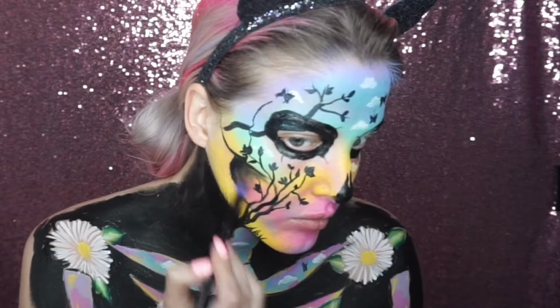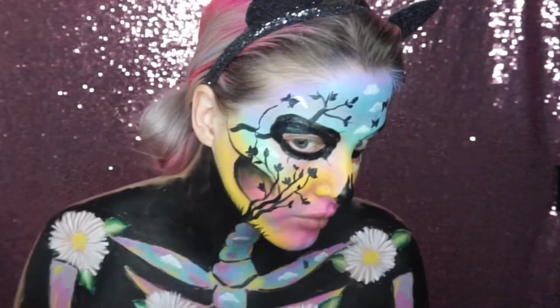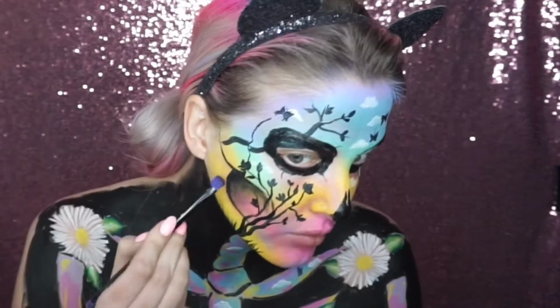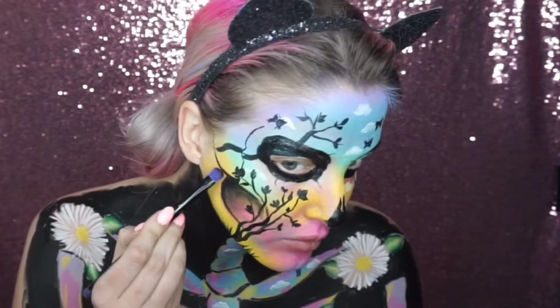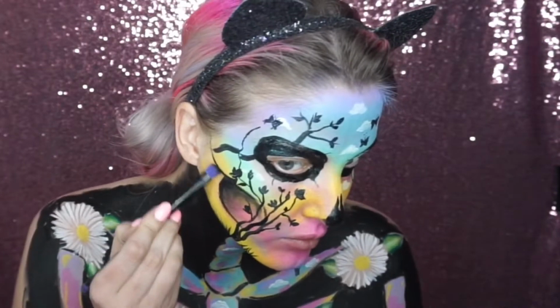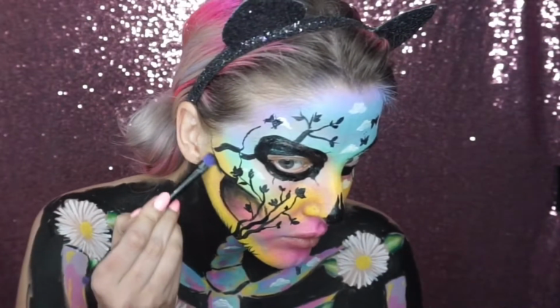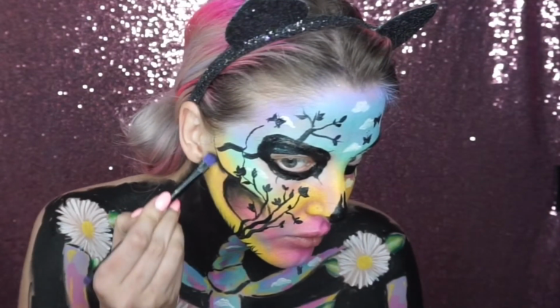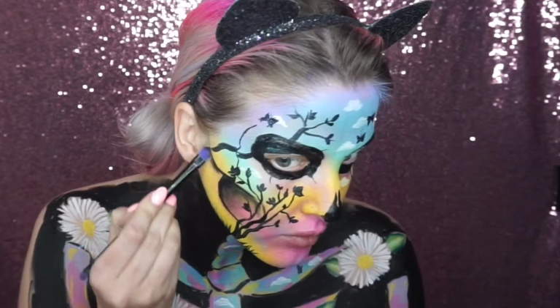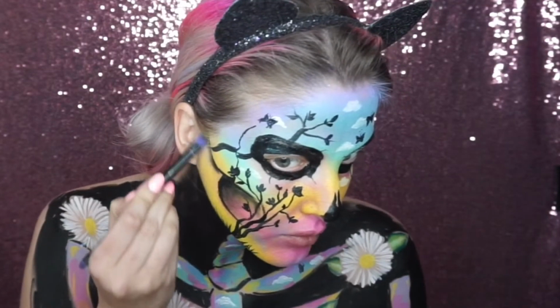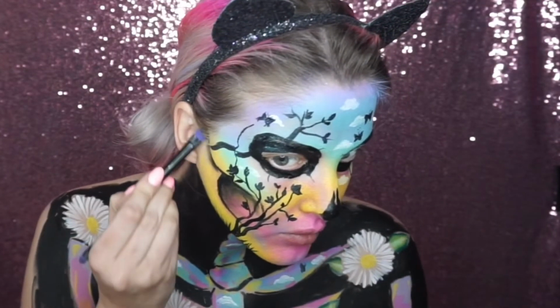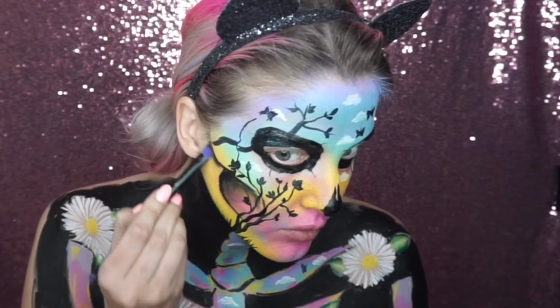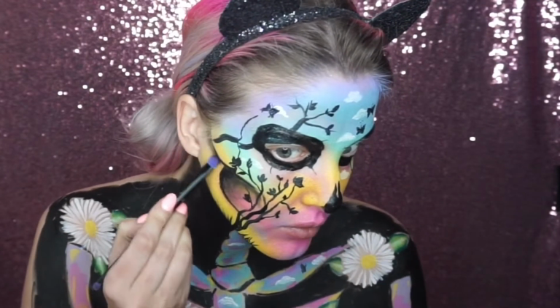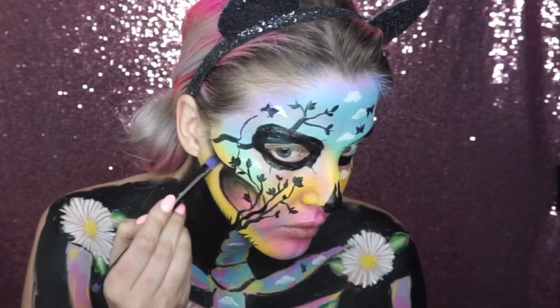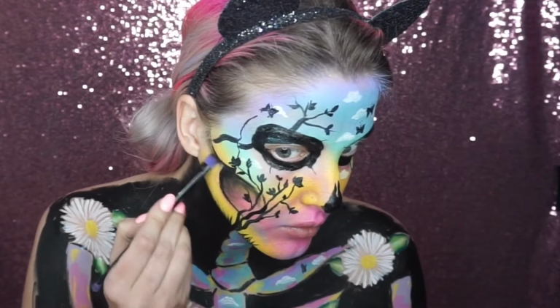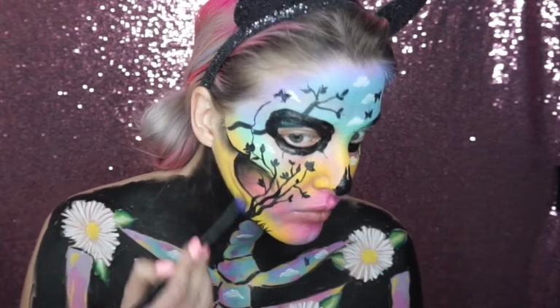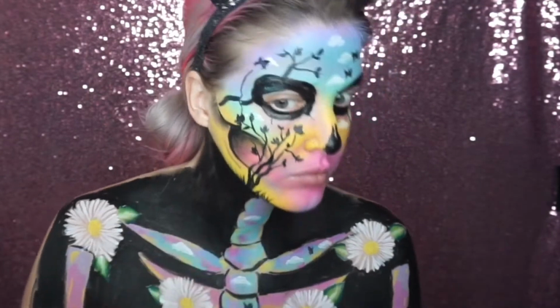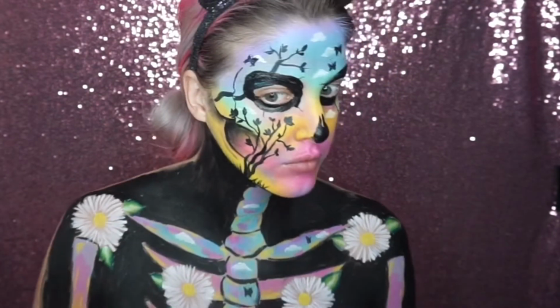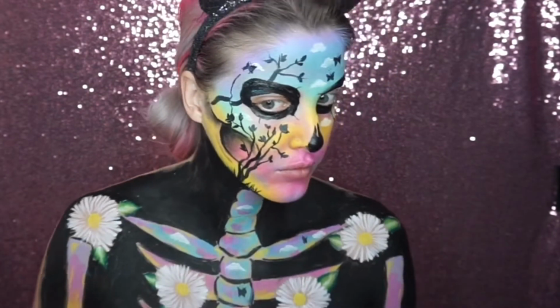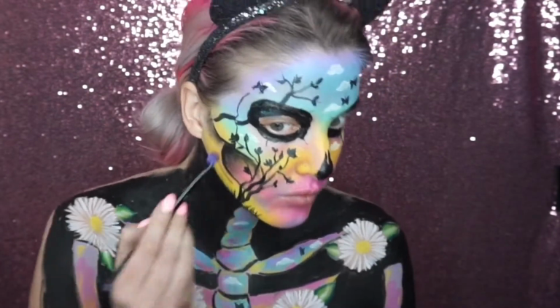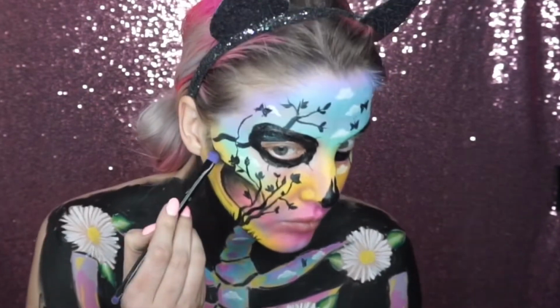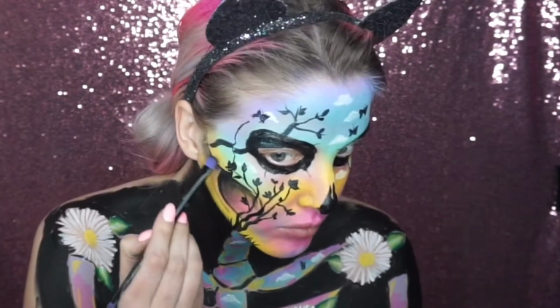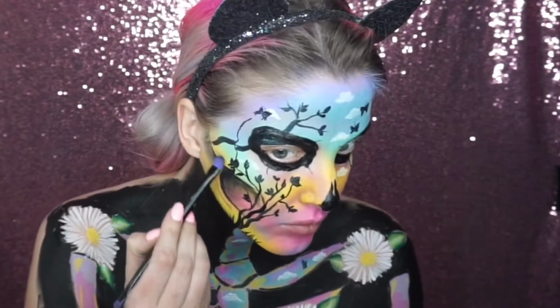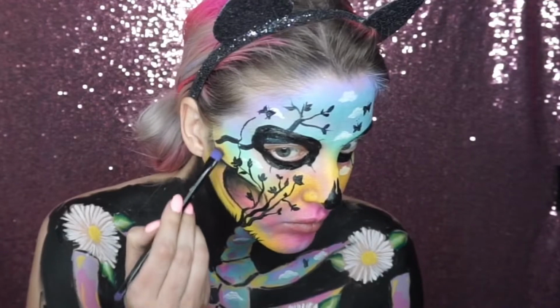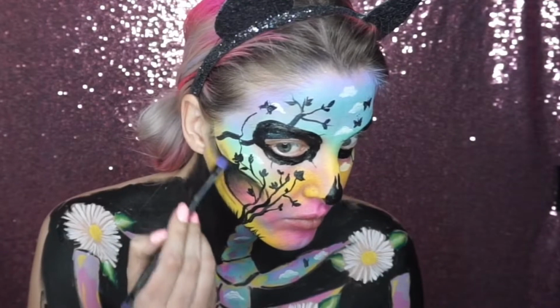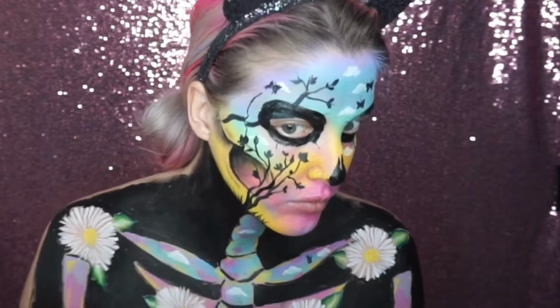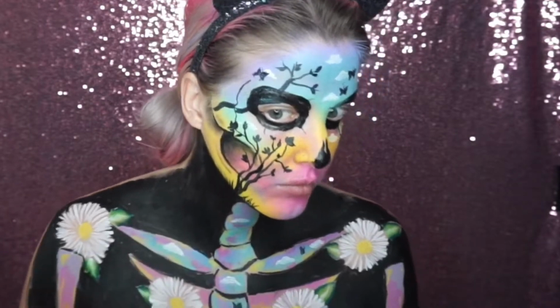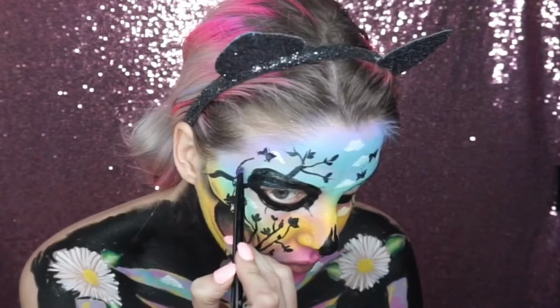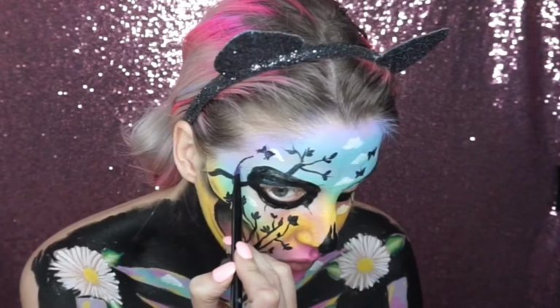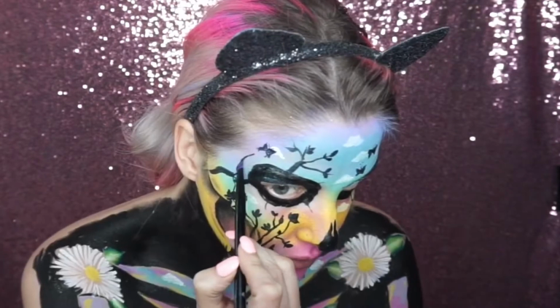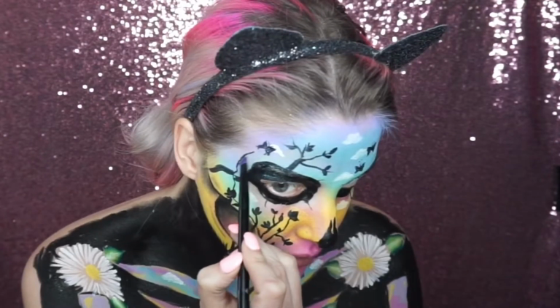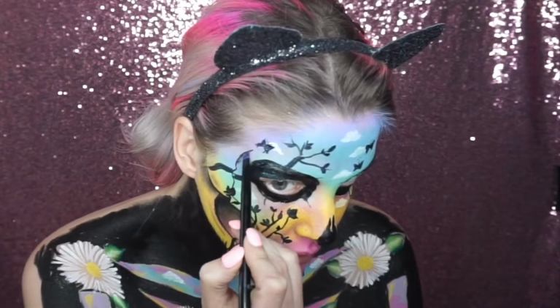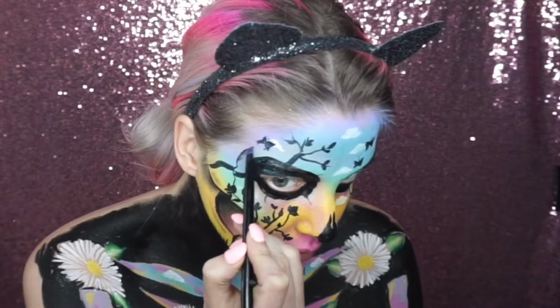I then went into a black eyeshadow and started to shade around the skull areas to make it look a bit more 3D.